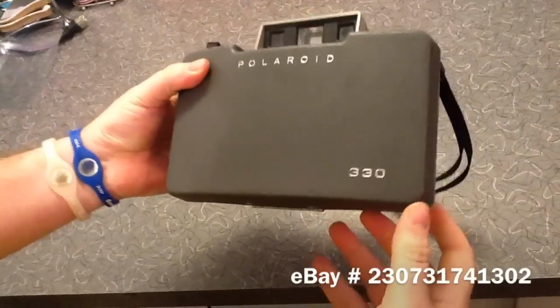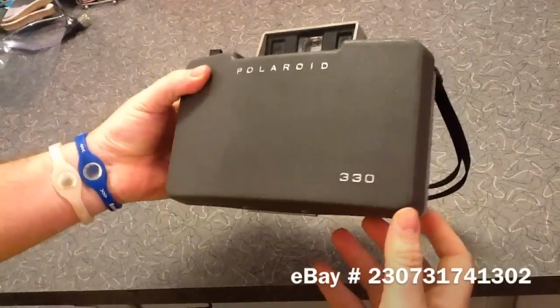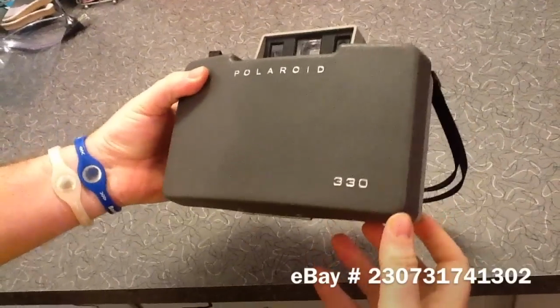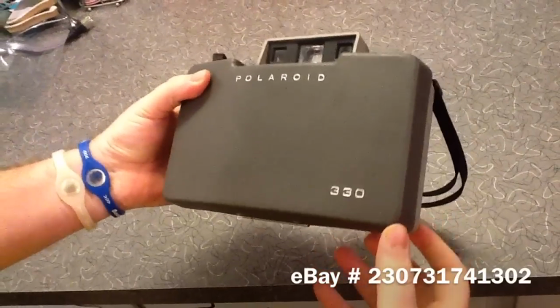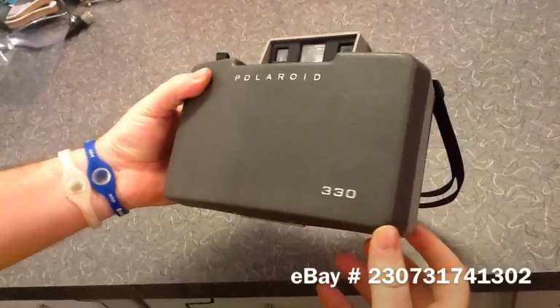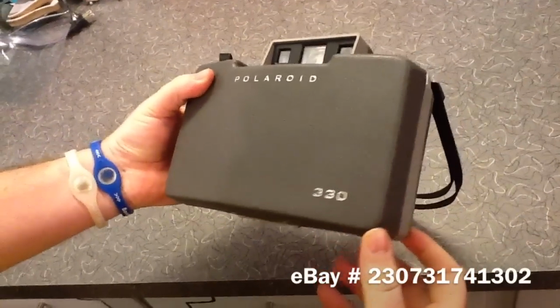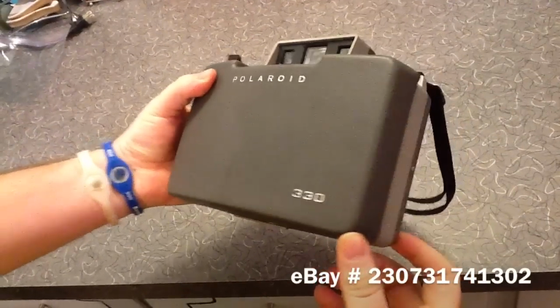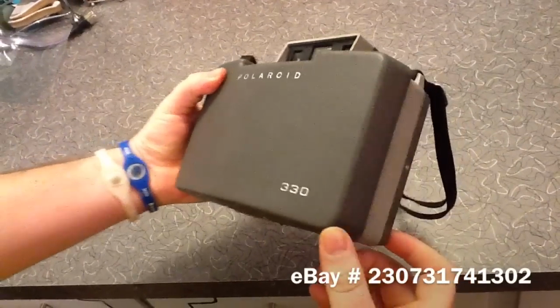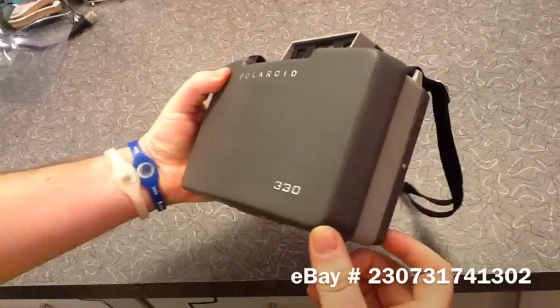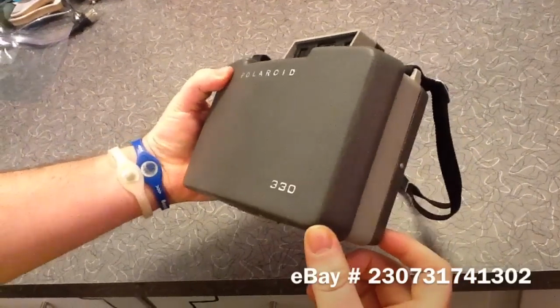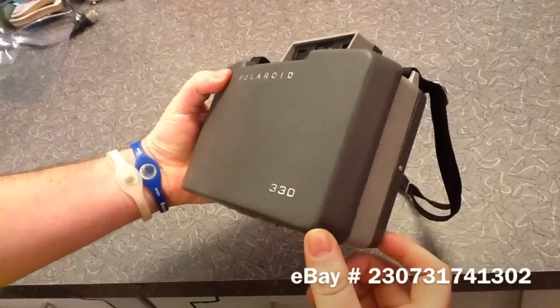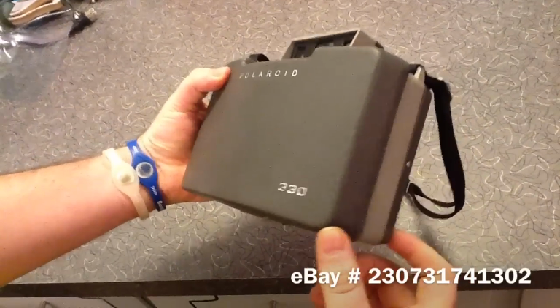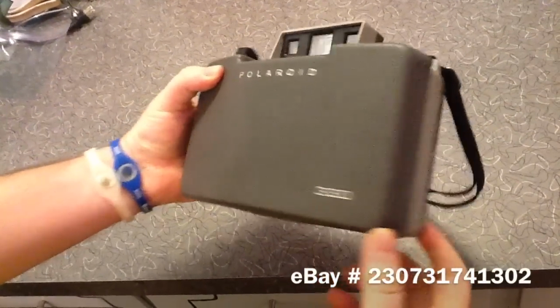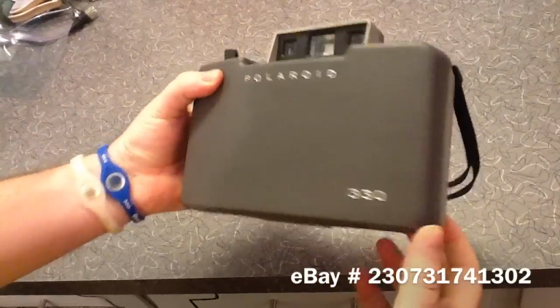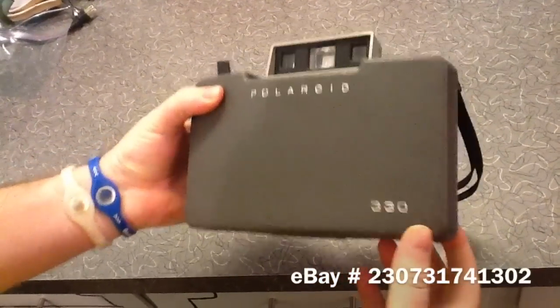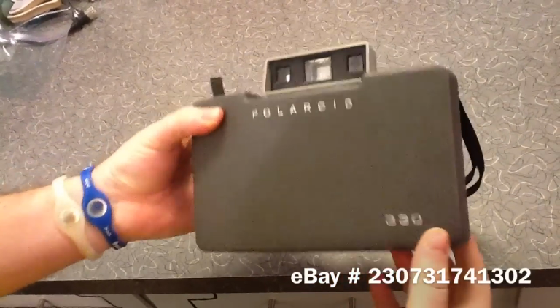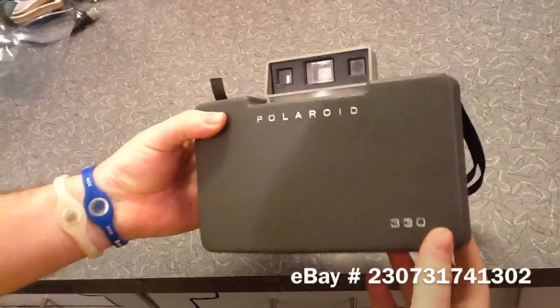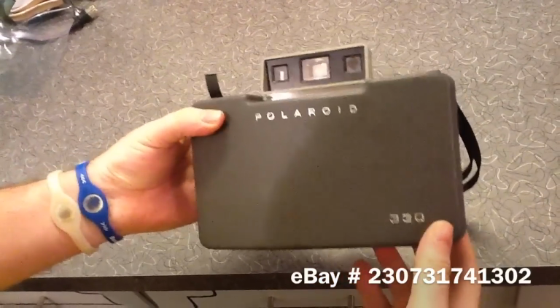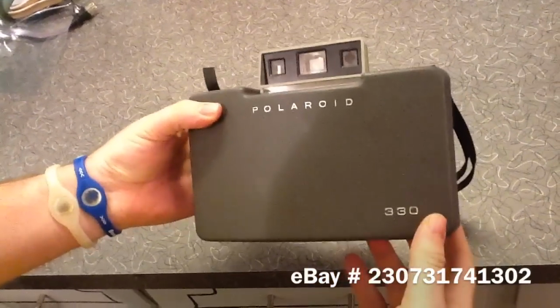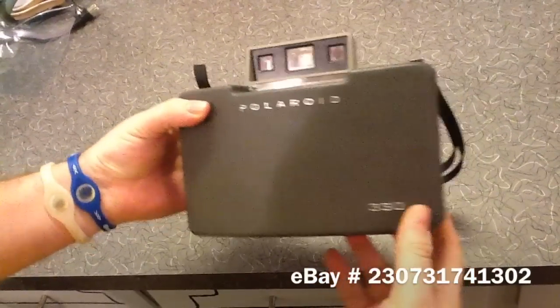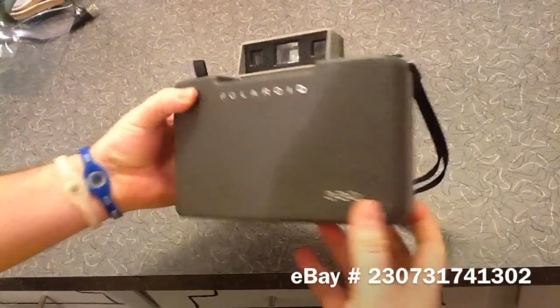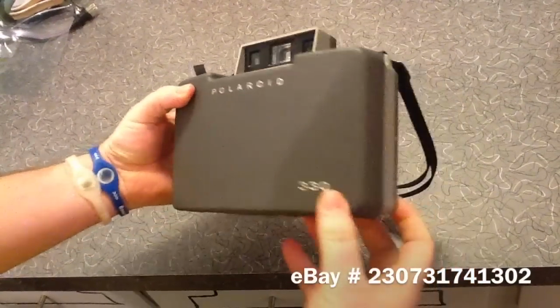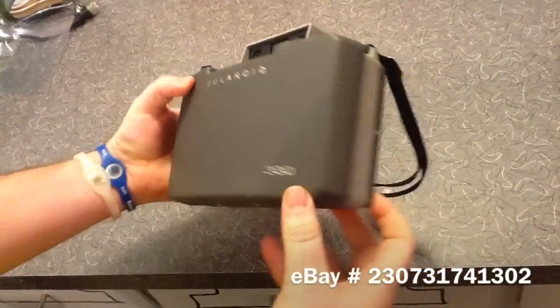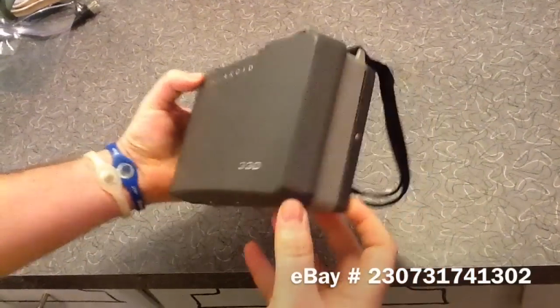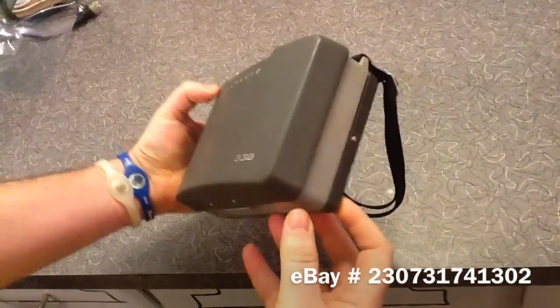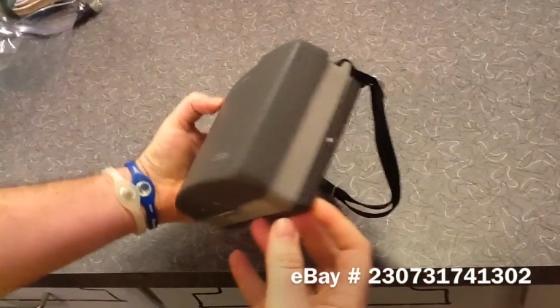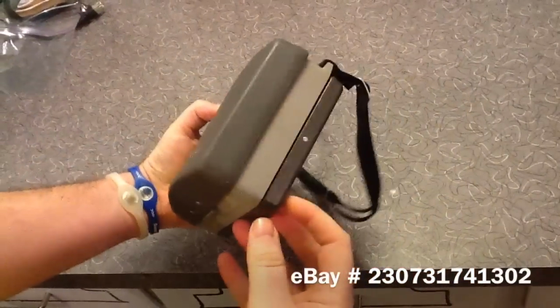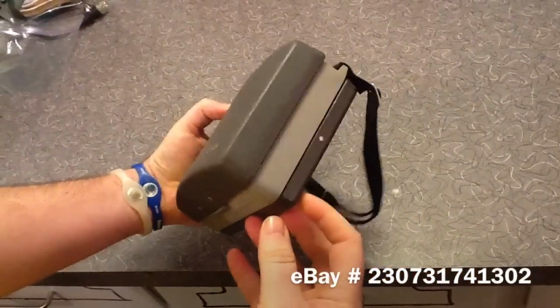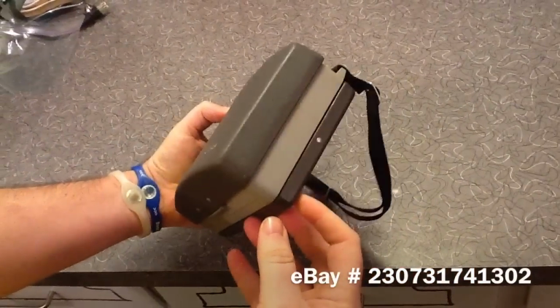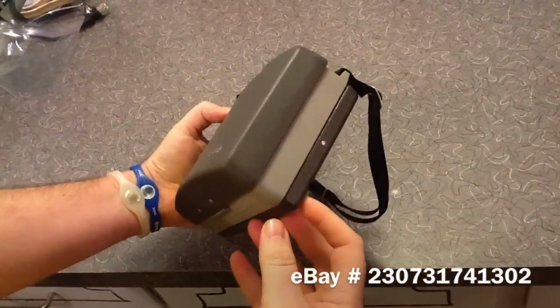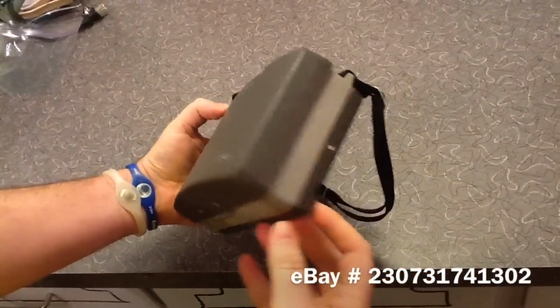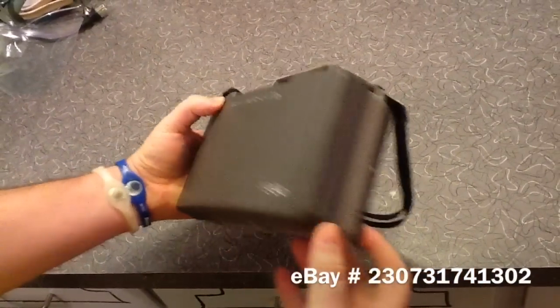This is obviously an older vintage retro camera and will look very awesome in any collection.